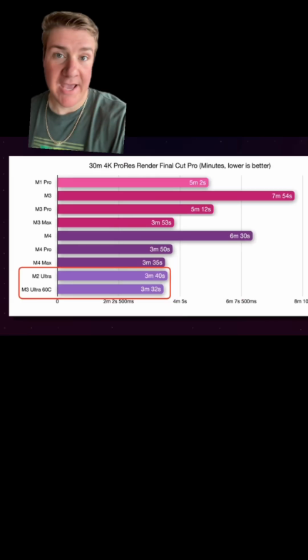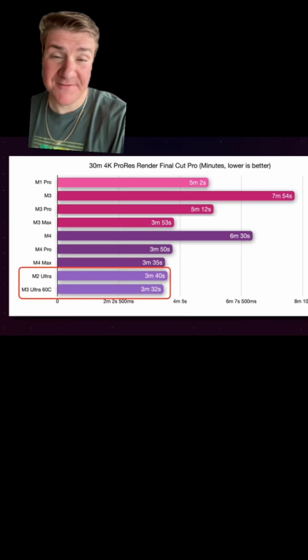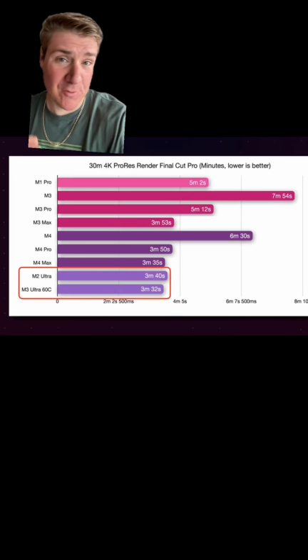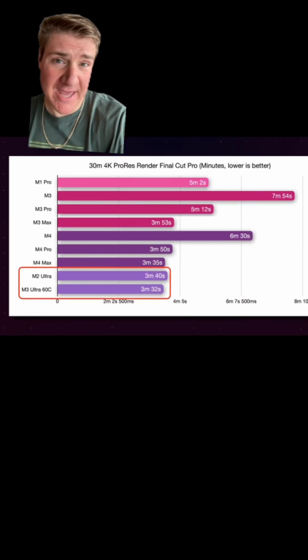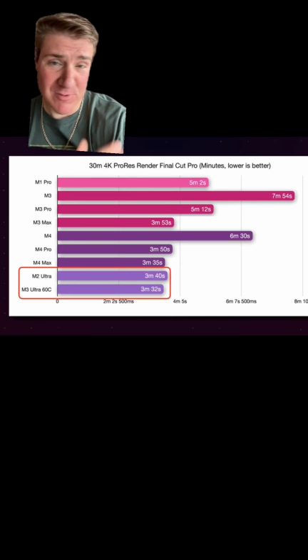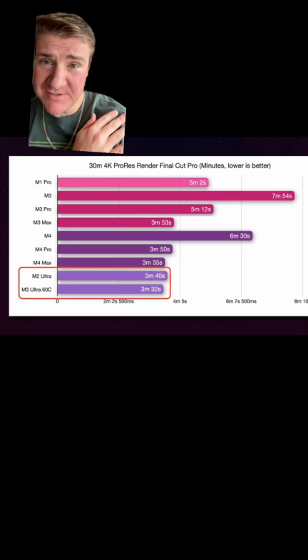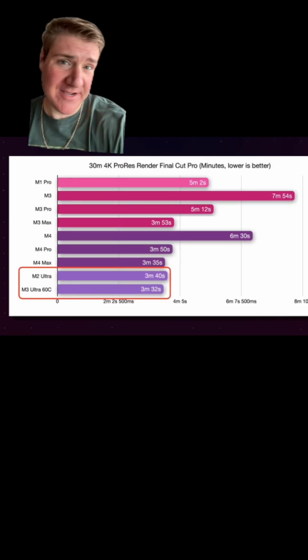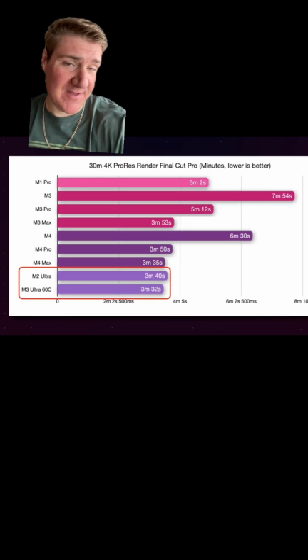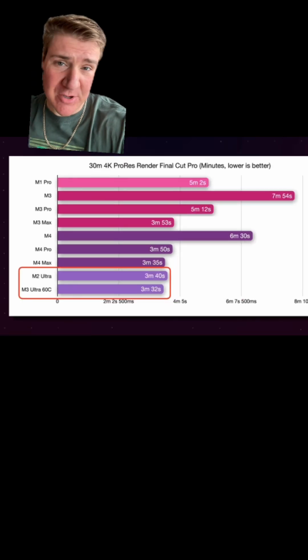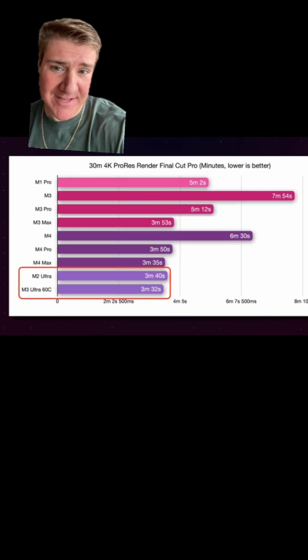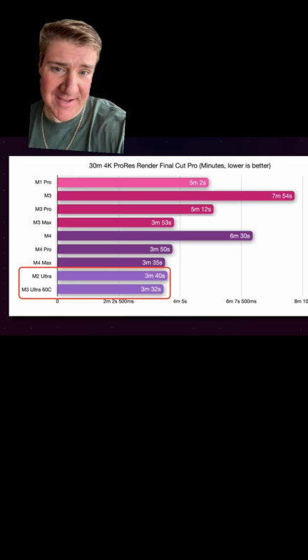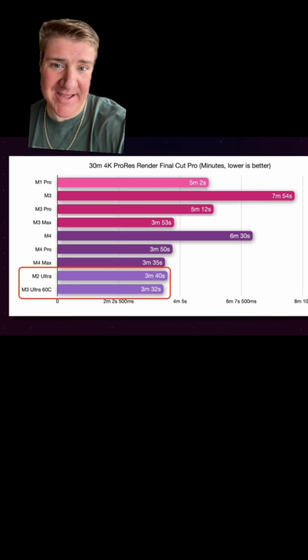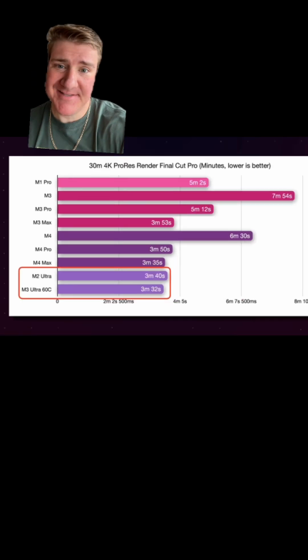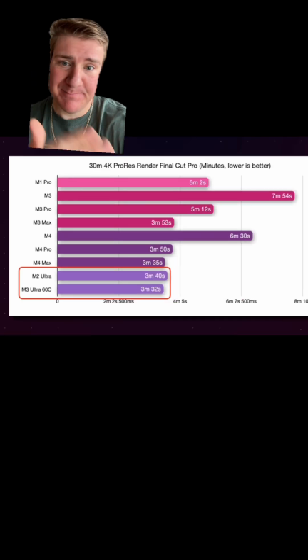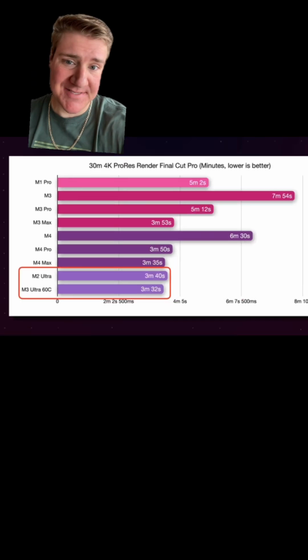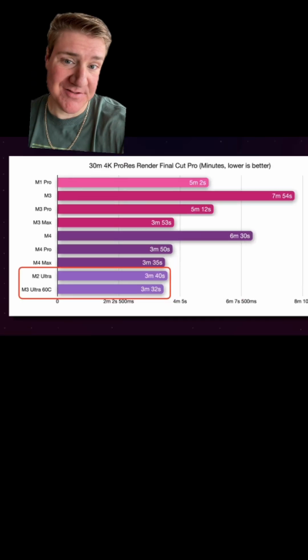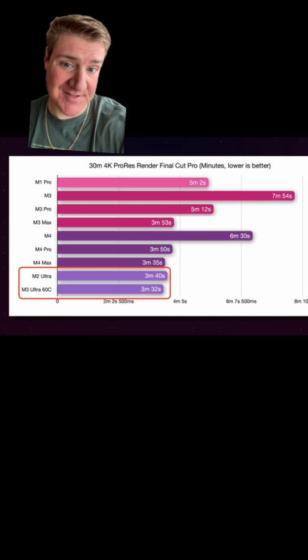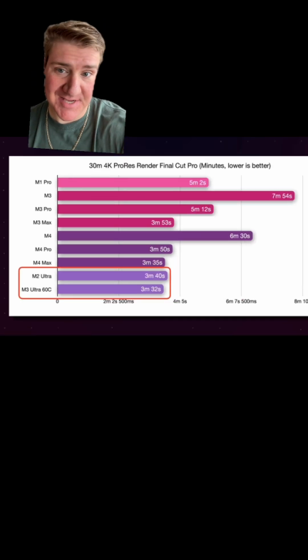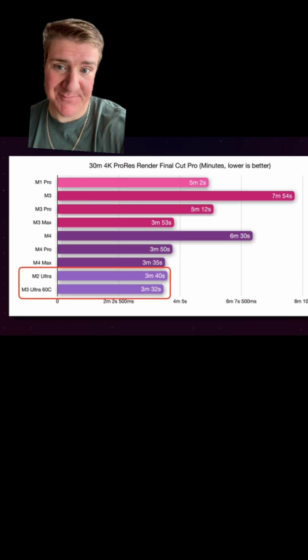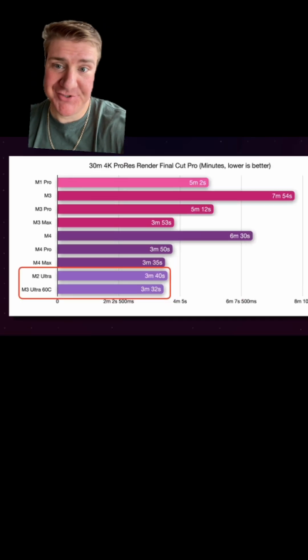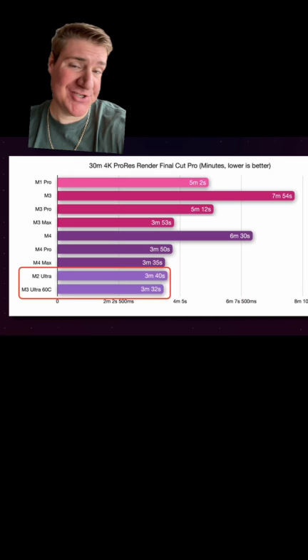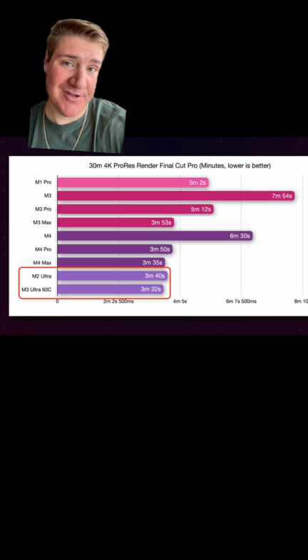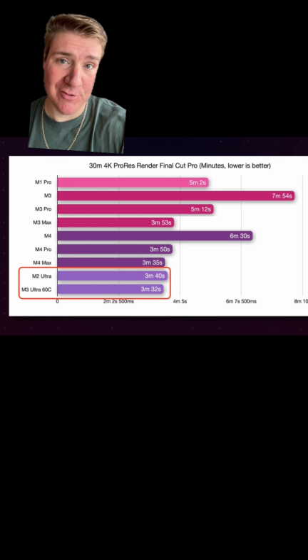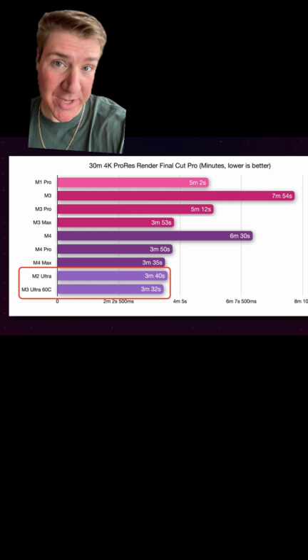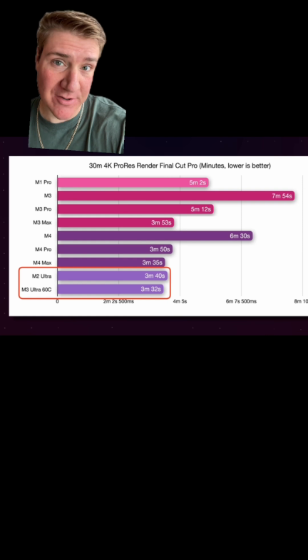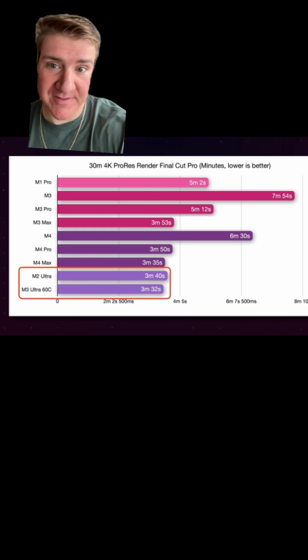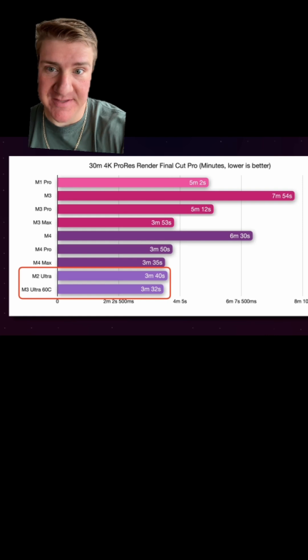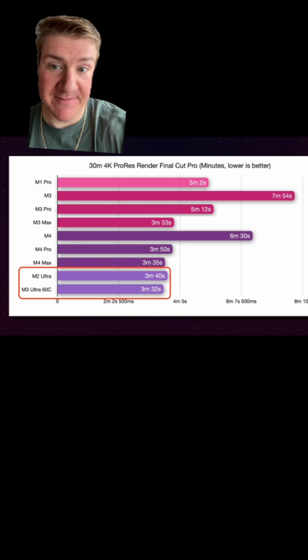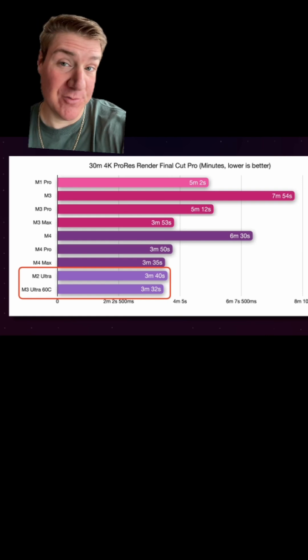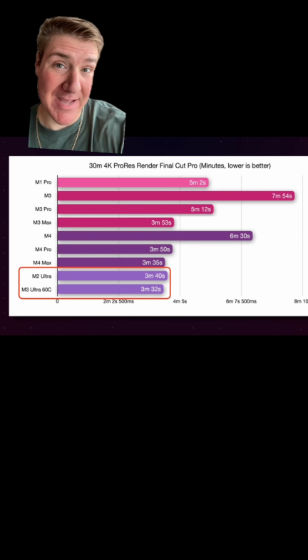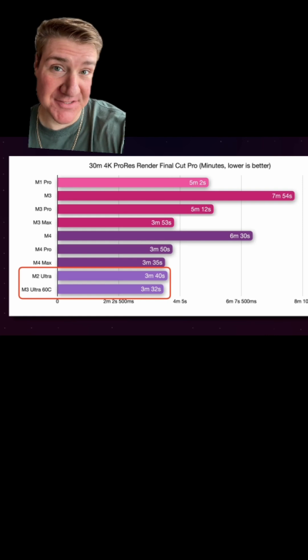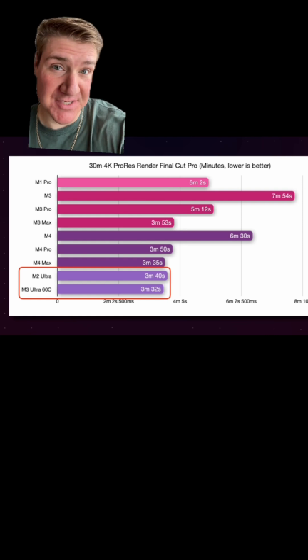In 4K rendering and video editing, it's basically the same — just a little quicker on the M3 Ultra chip compared to the M4 Max.